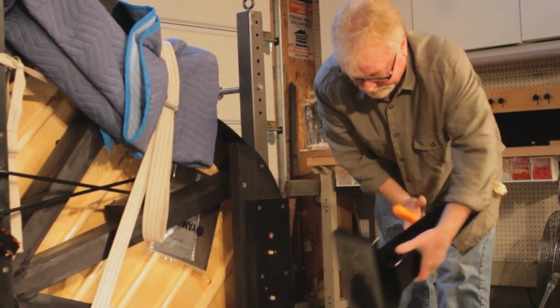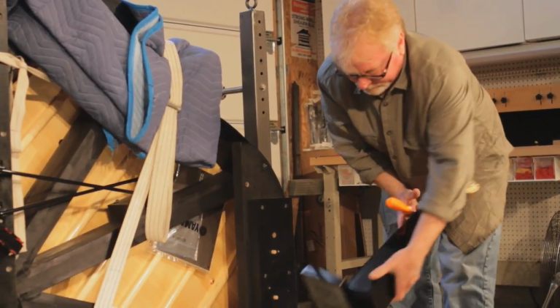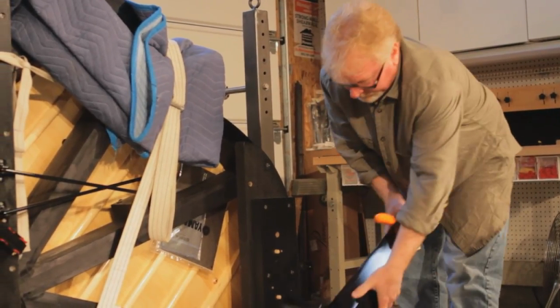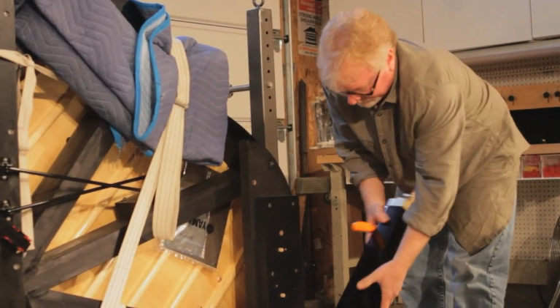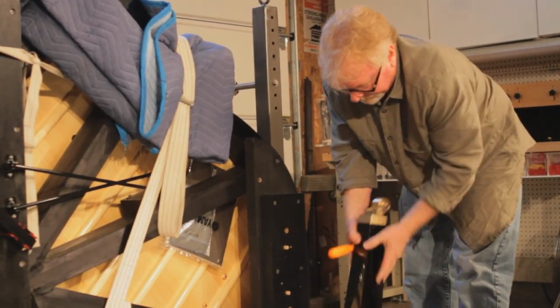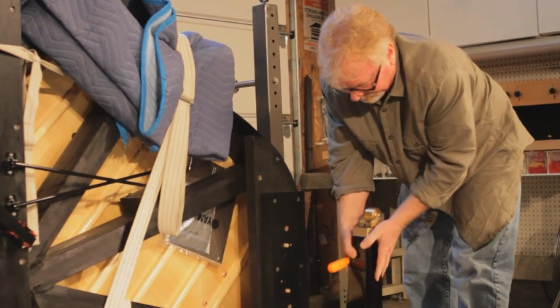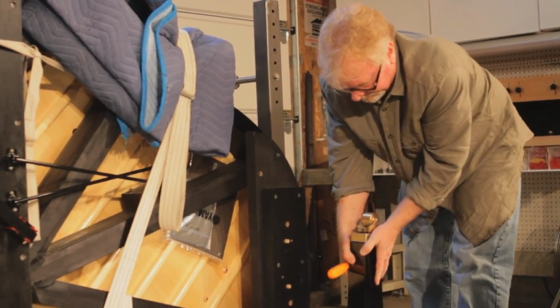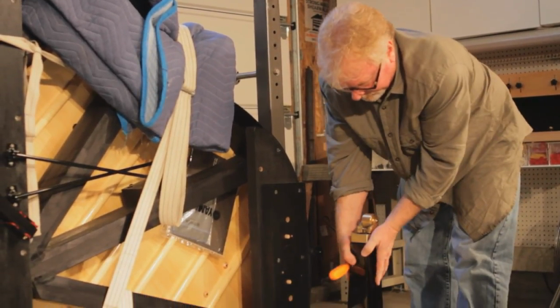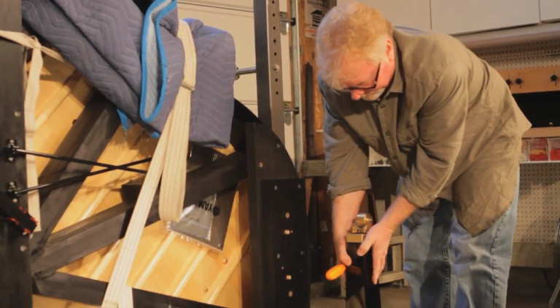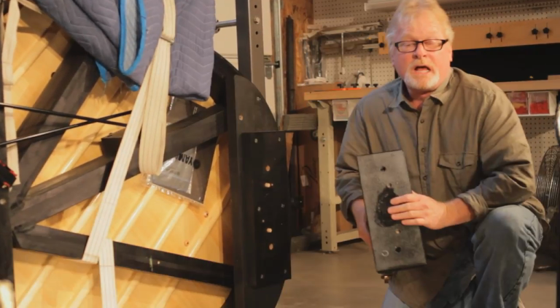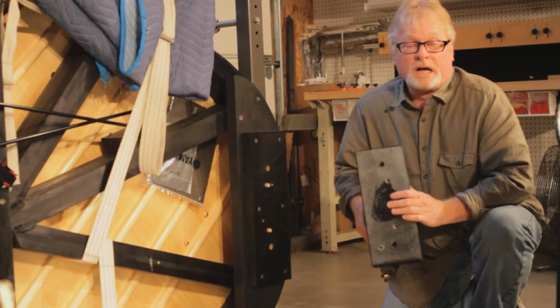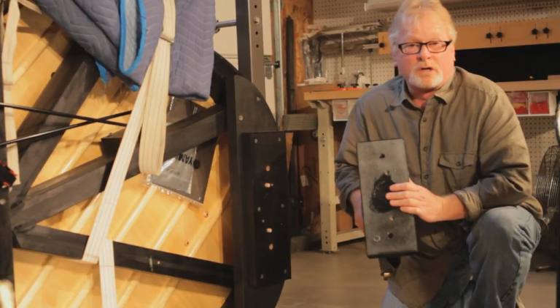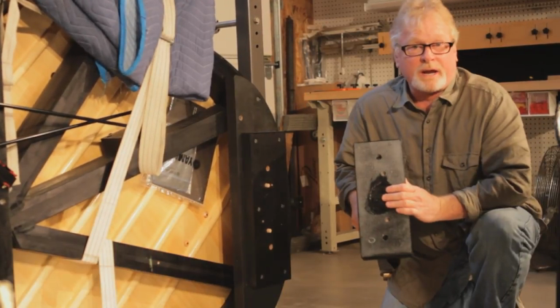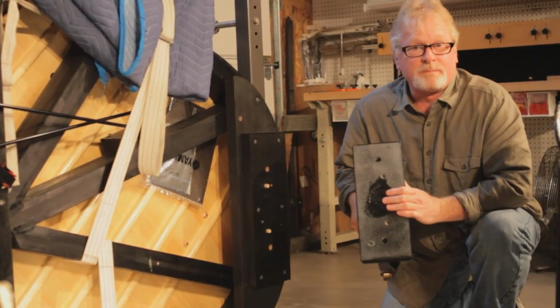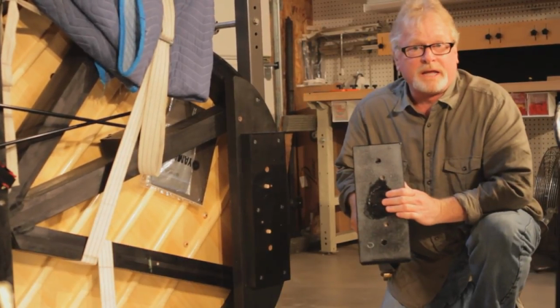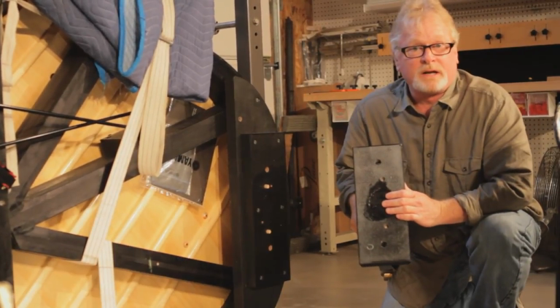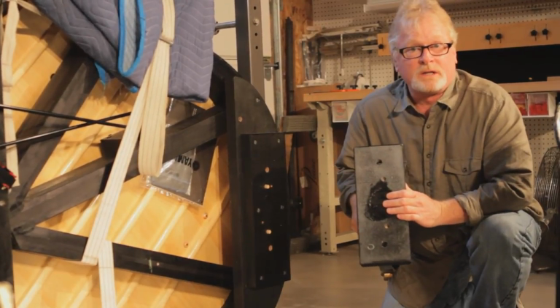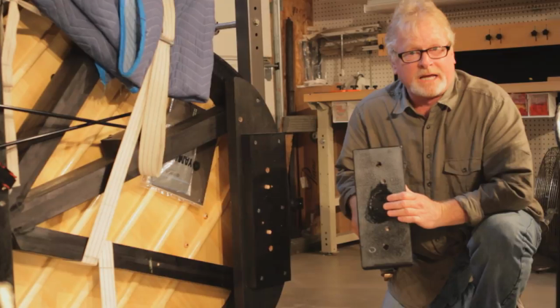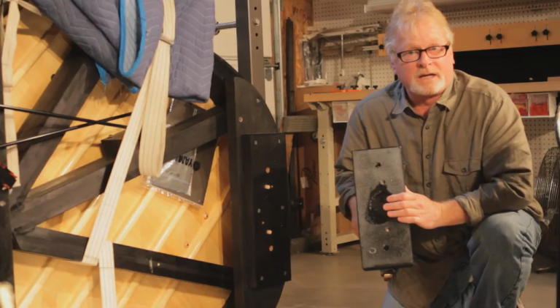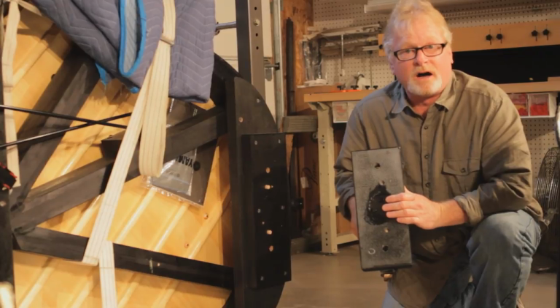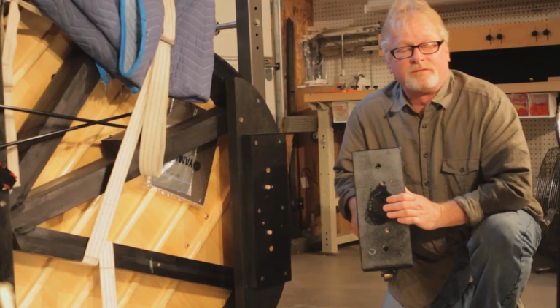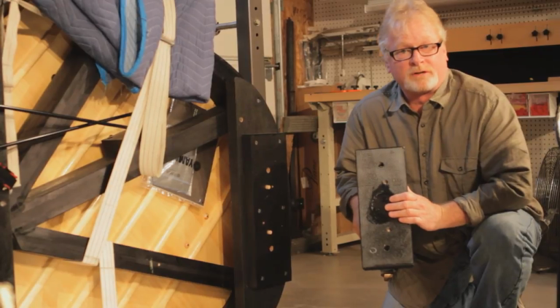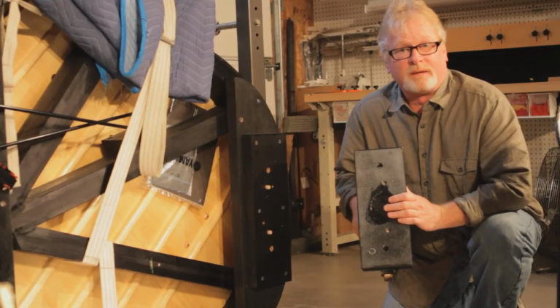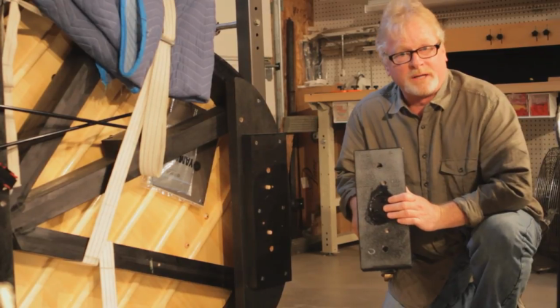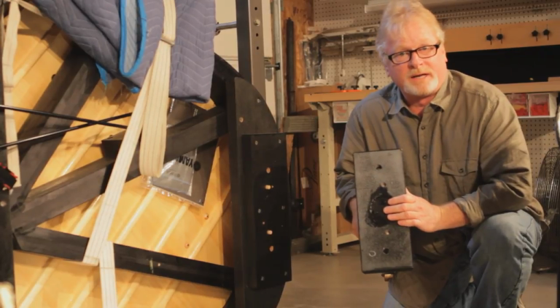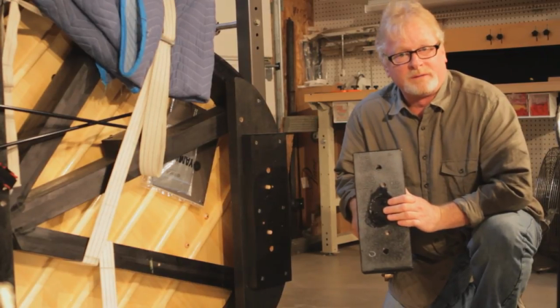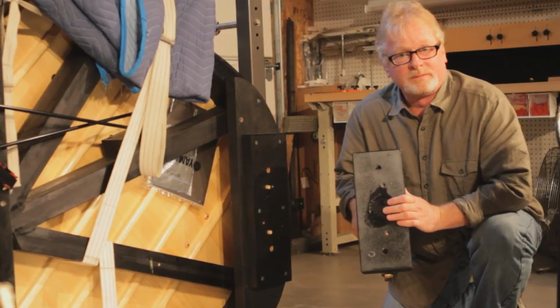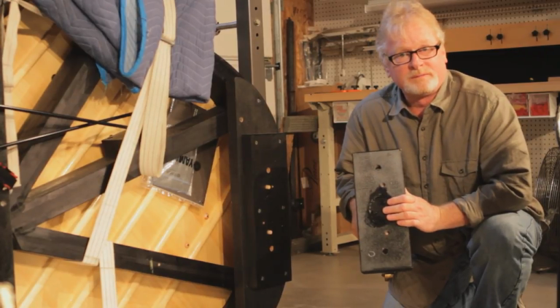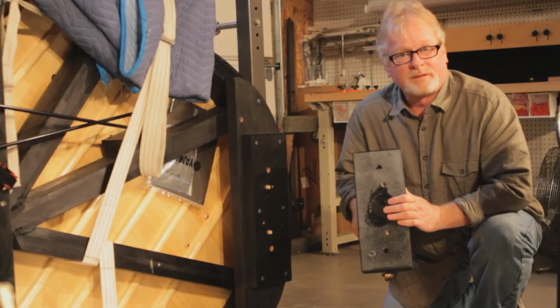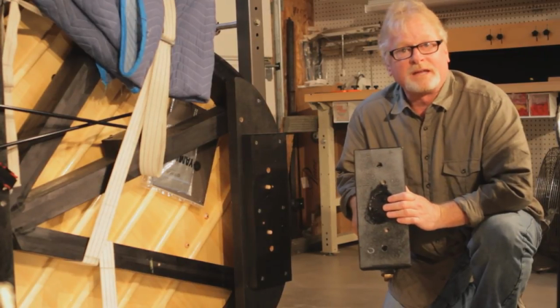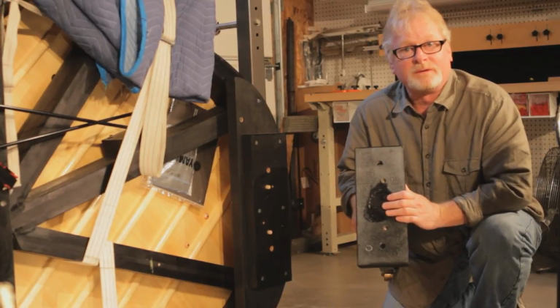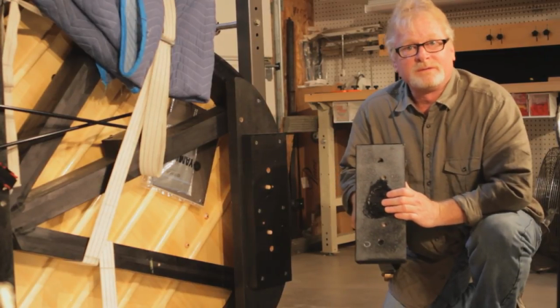And that's how you remove a grand piano leg off a grand piano. Thank you.